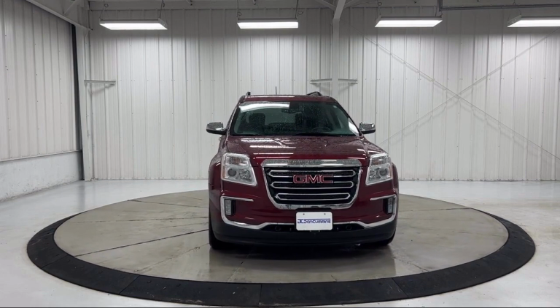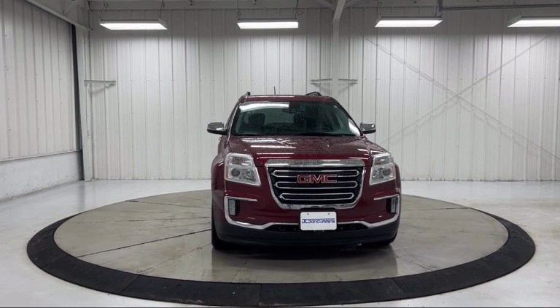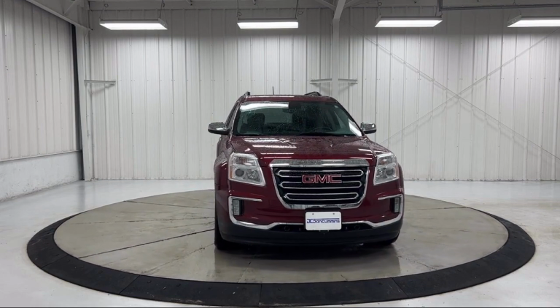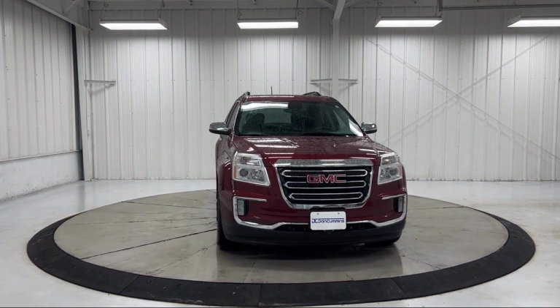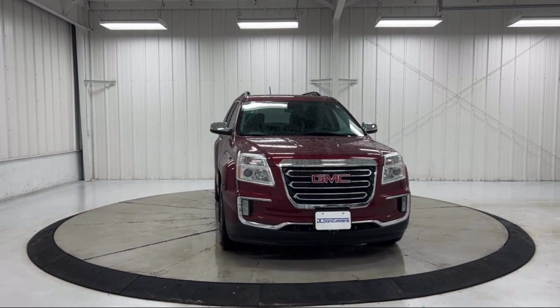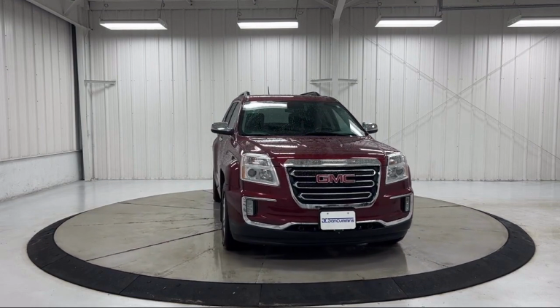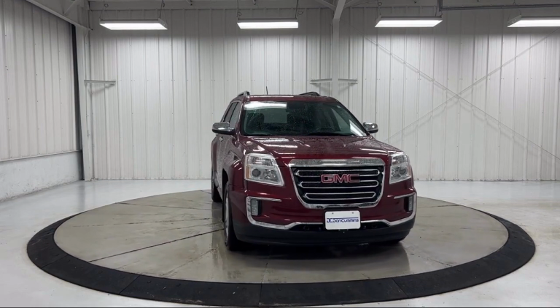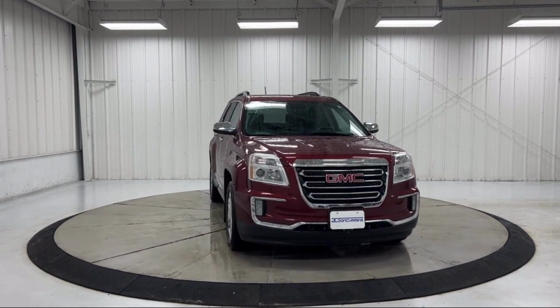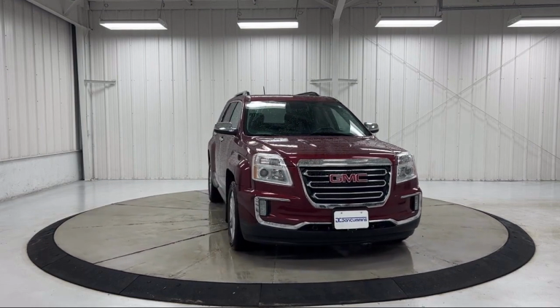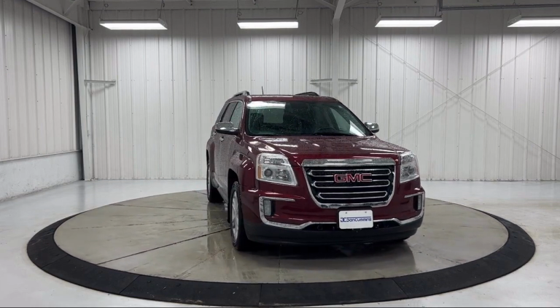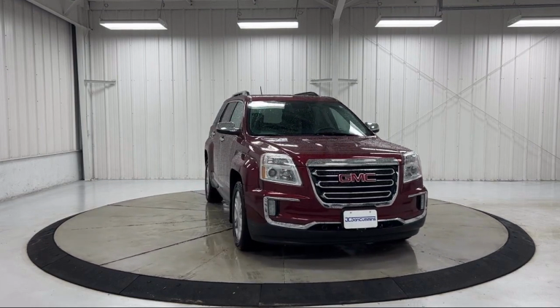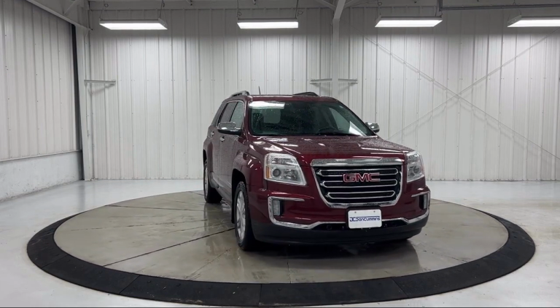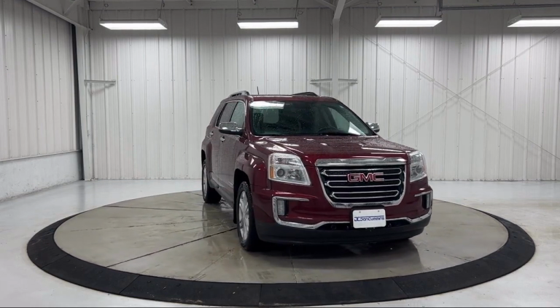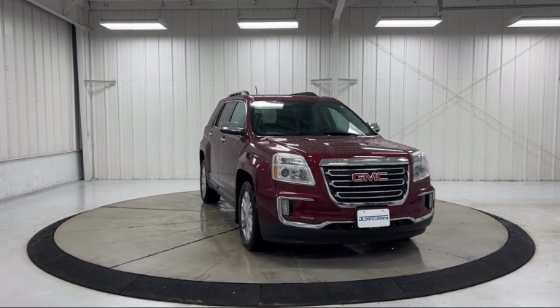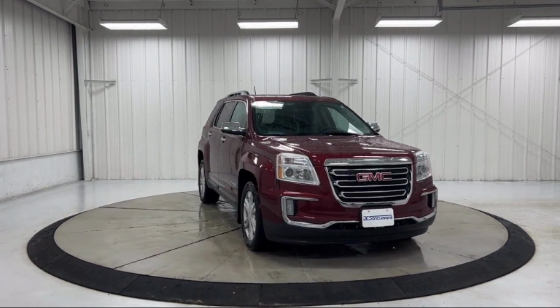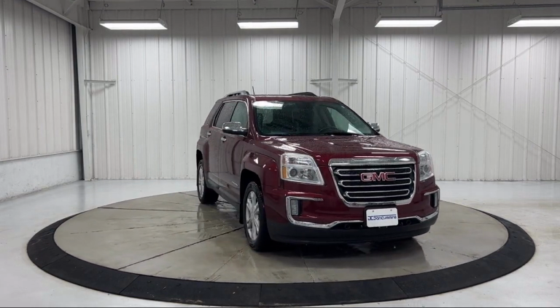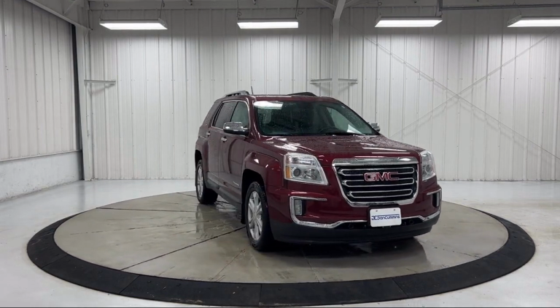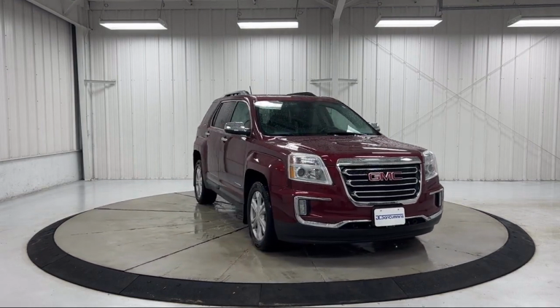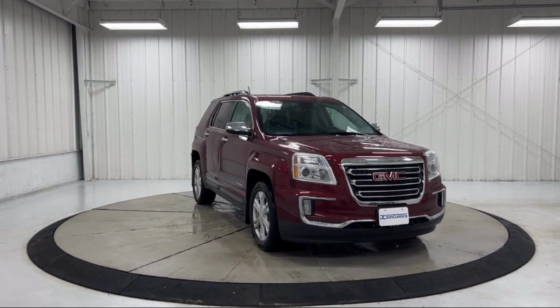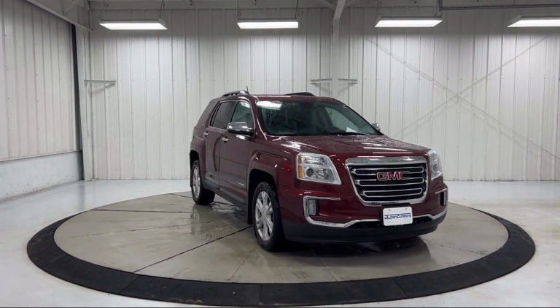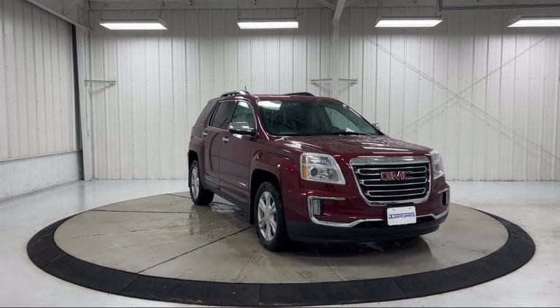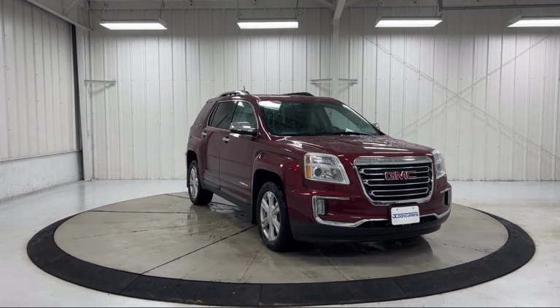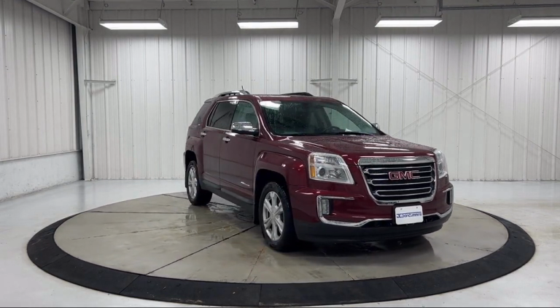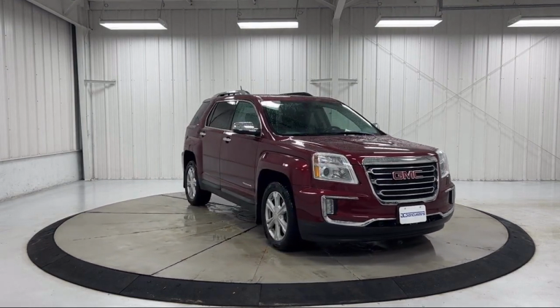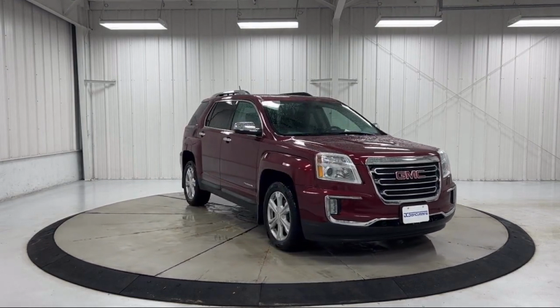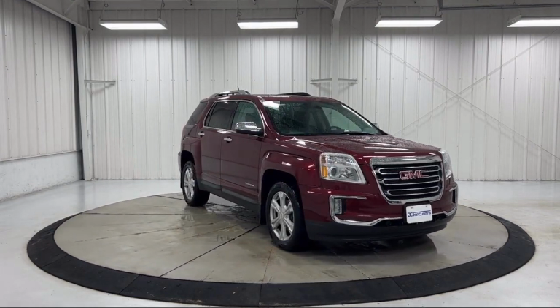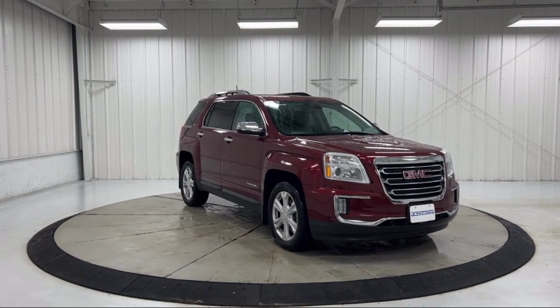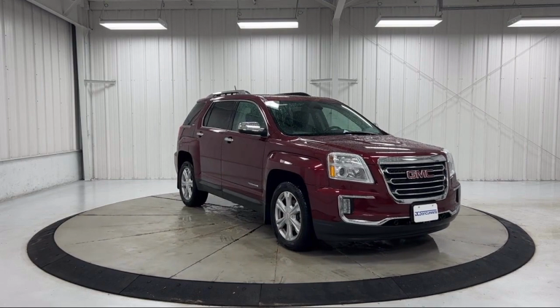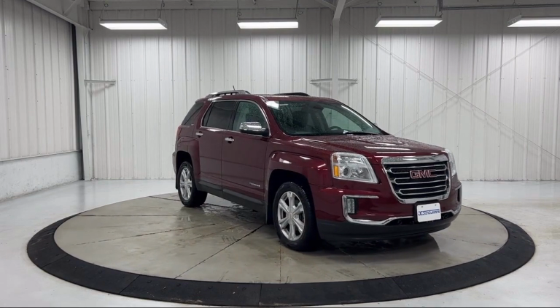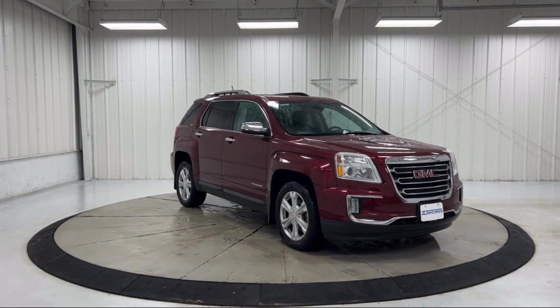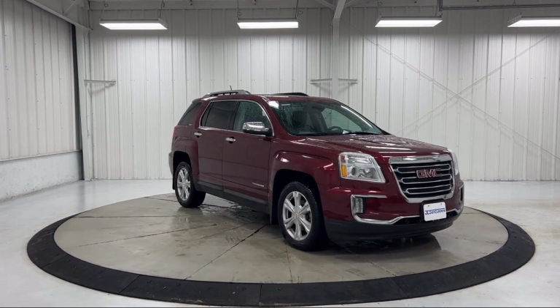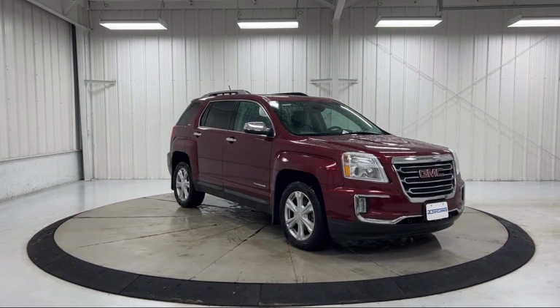Bluetooth smartphone integration, roof rack, and has less than 65,000 miles on the odometer.